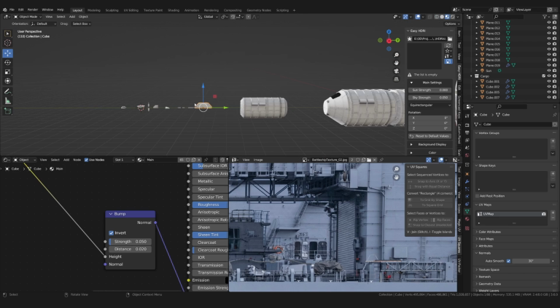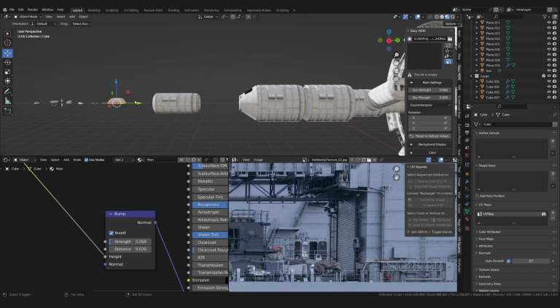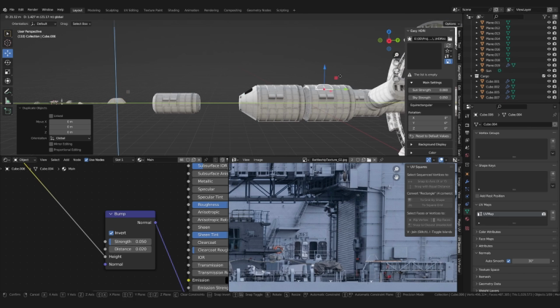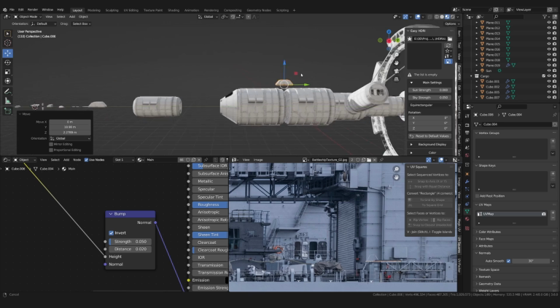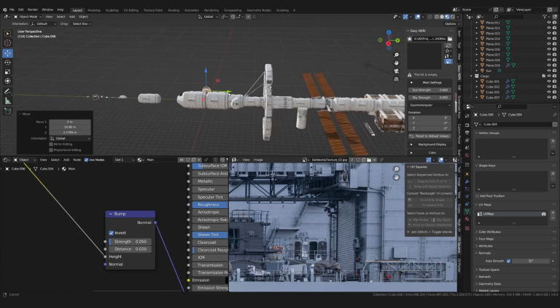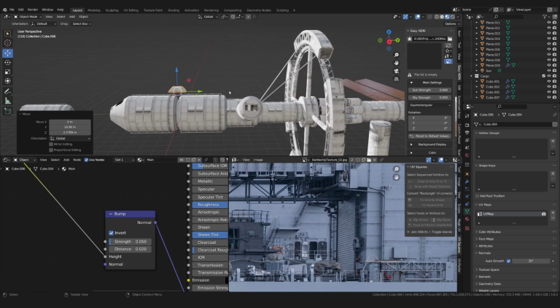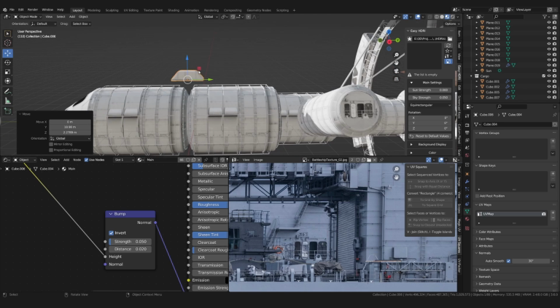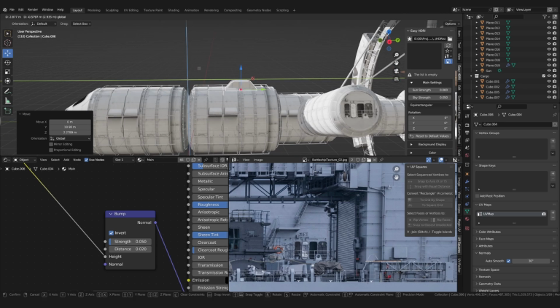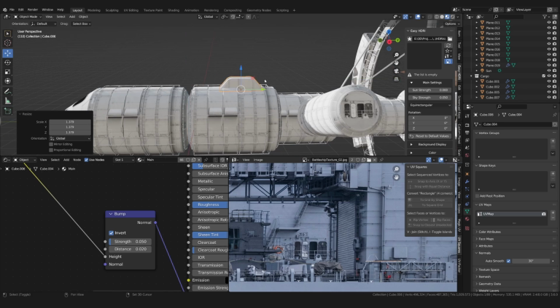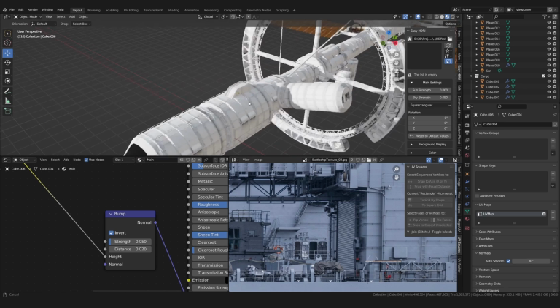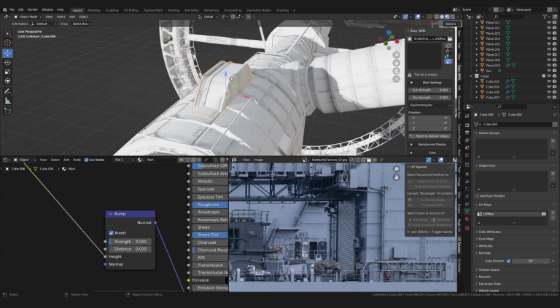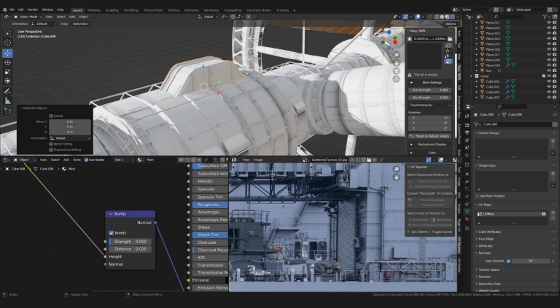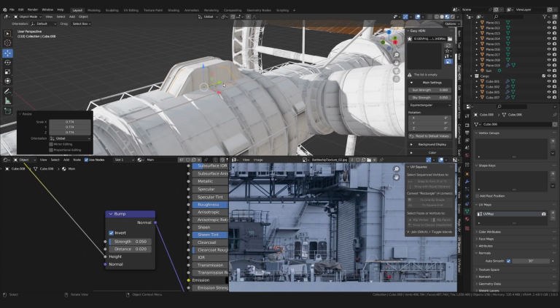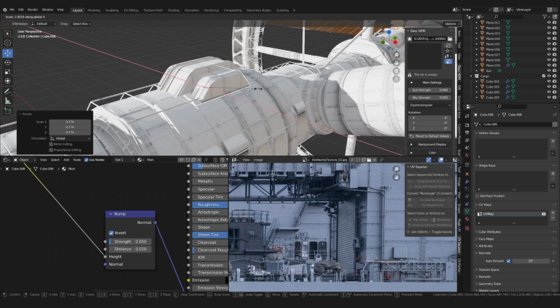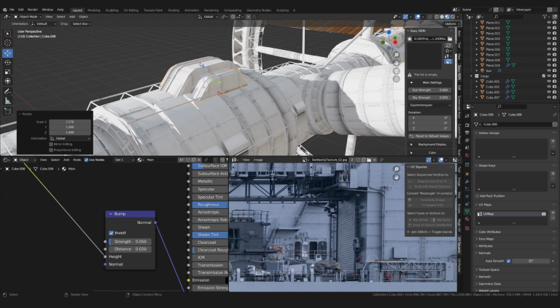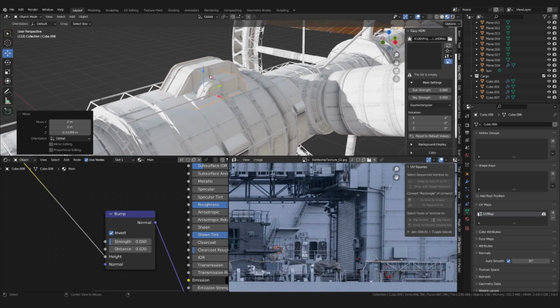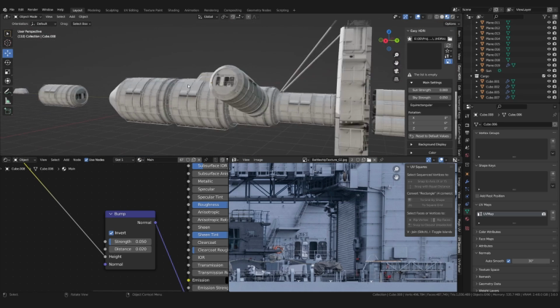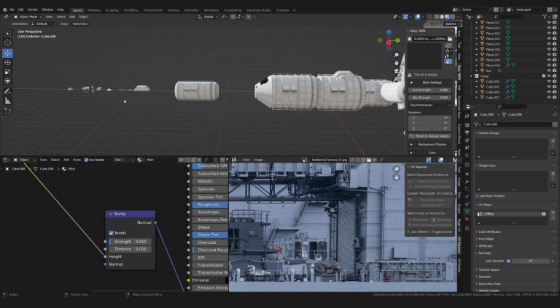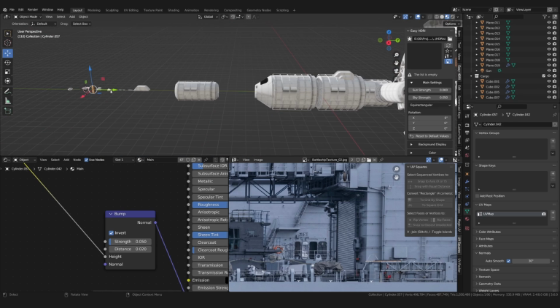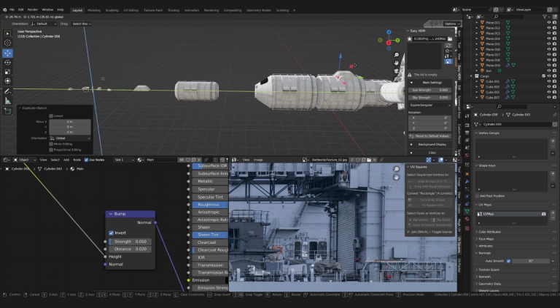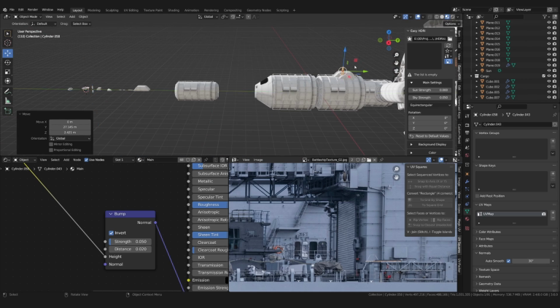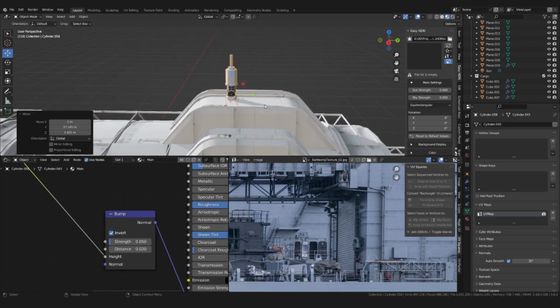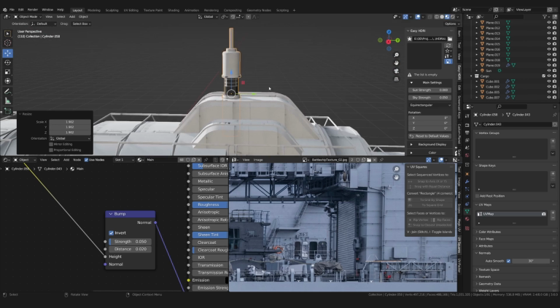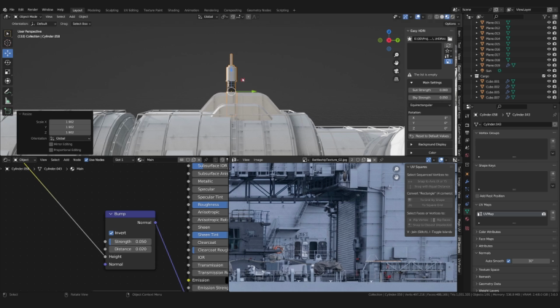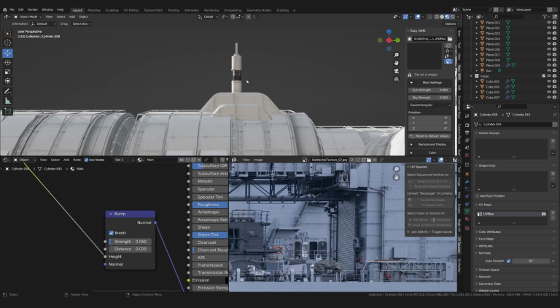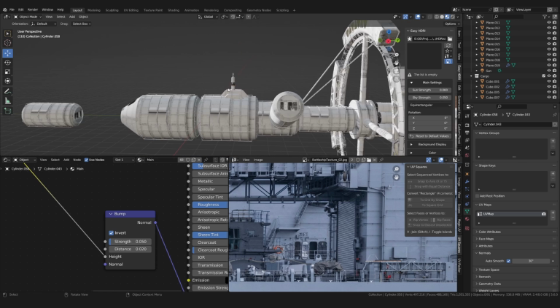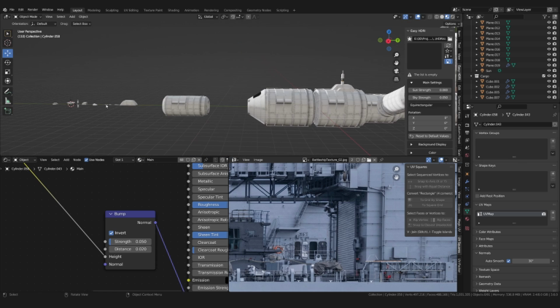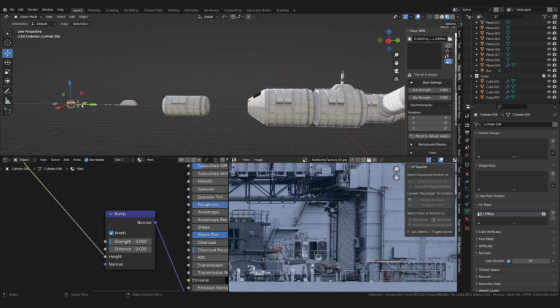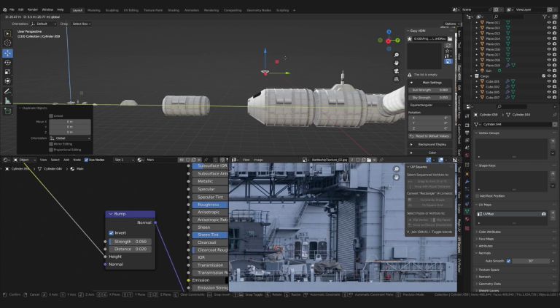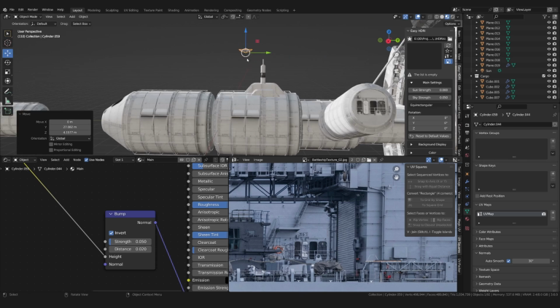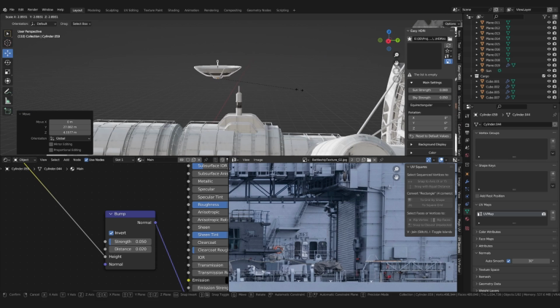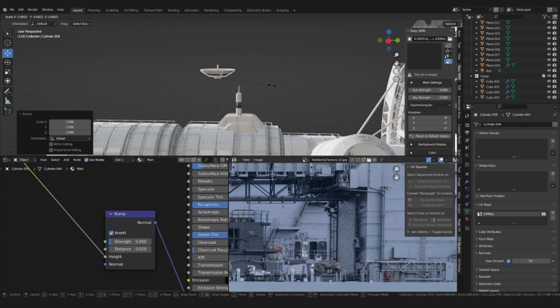With a few of these done, I then placed them wherever made sense, again scaling and rotating them to avoid obvious repetition.